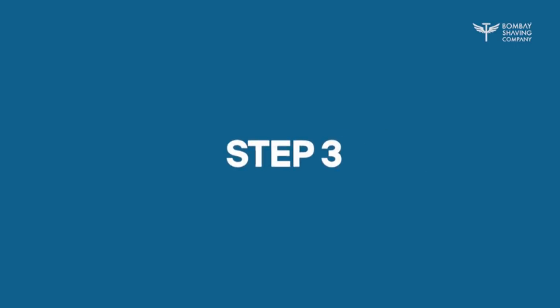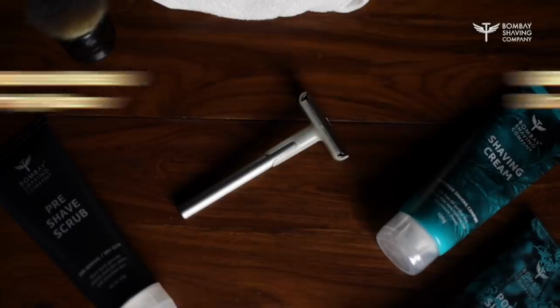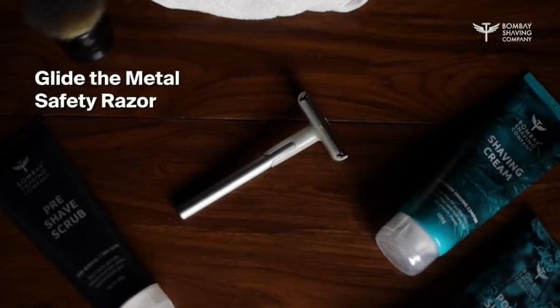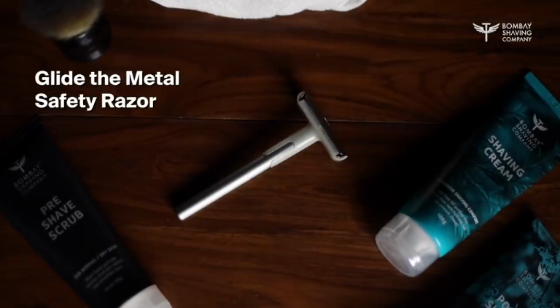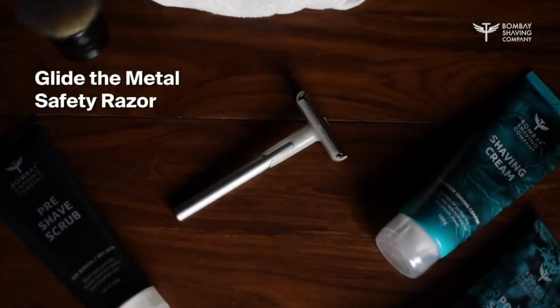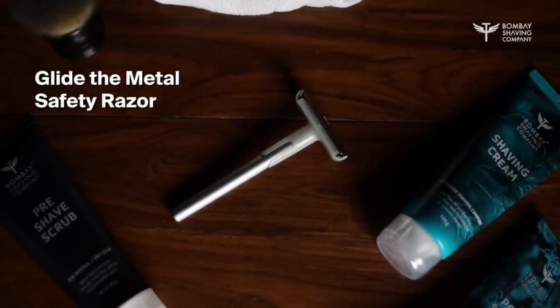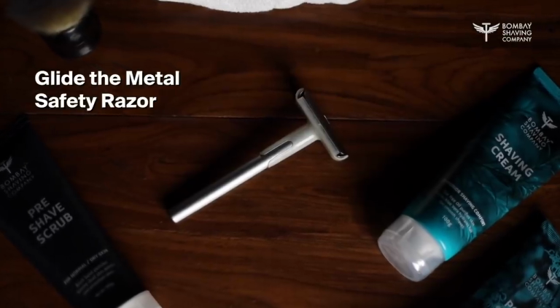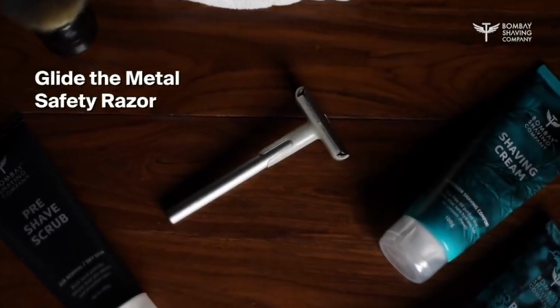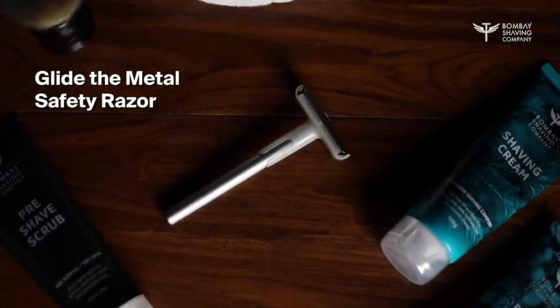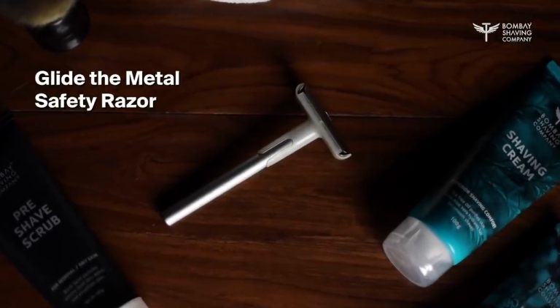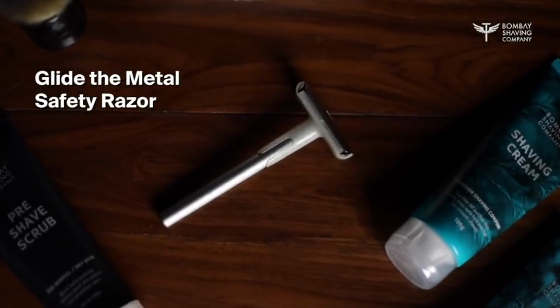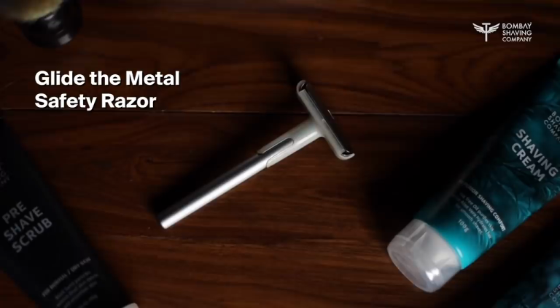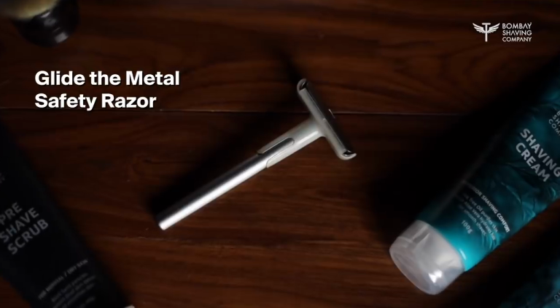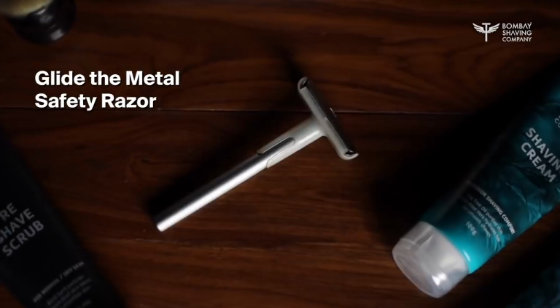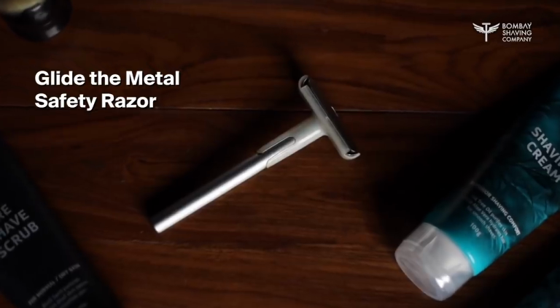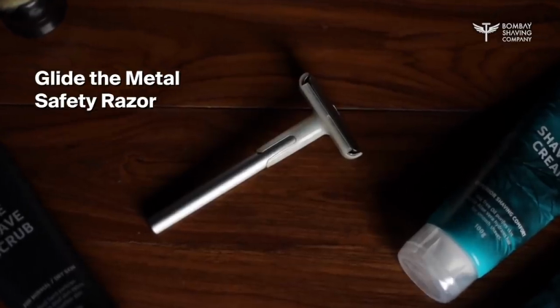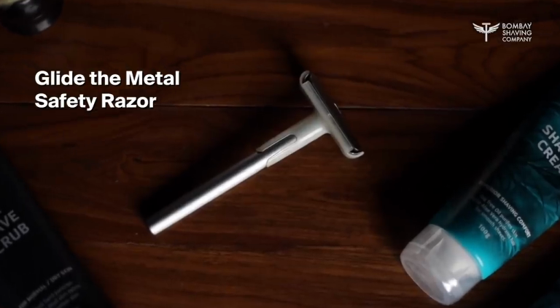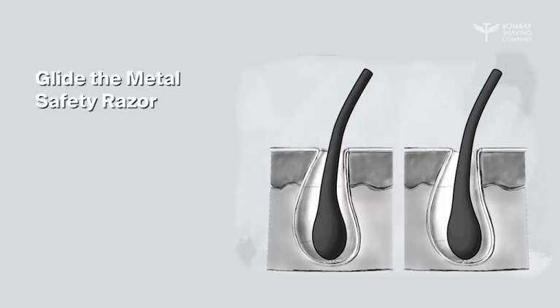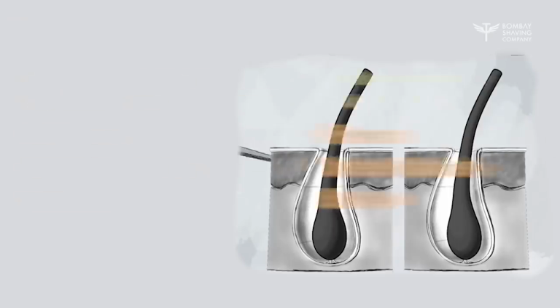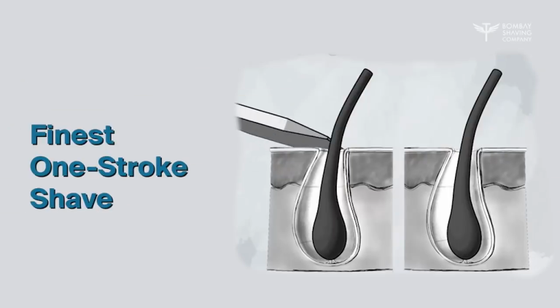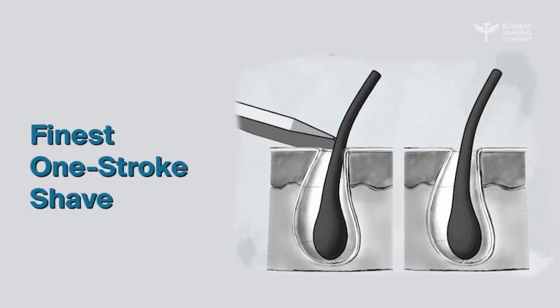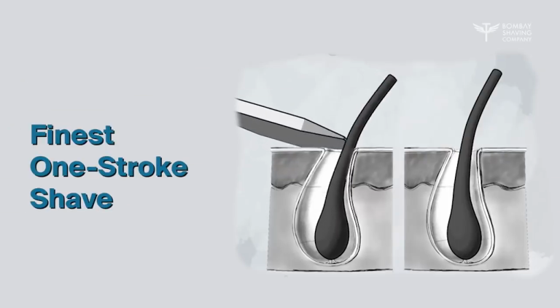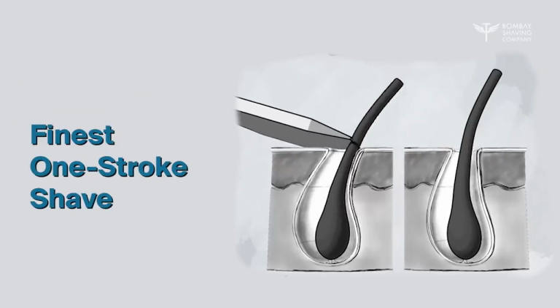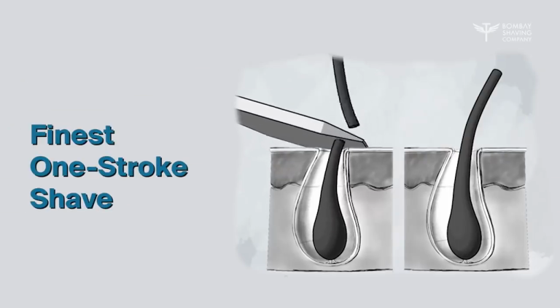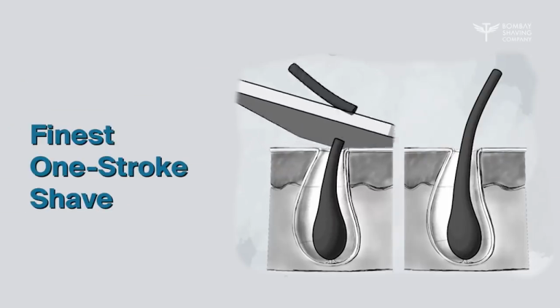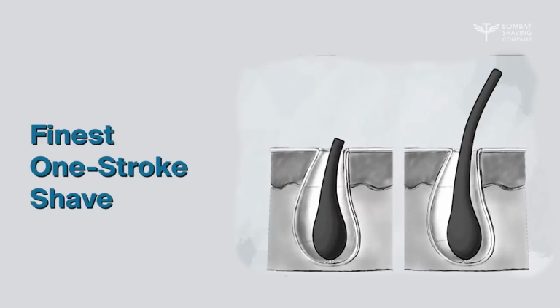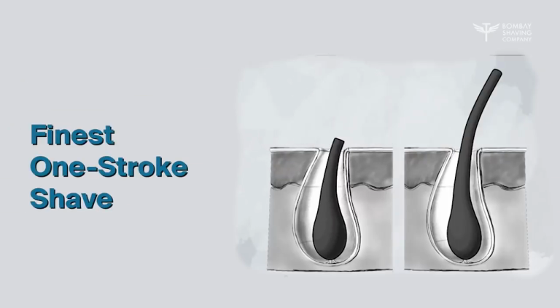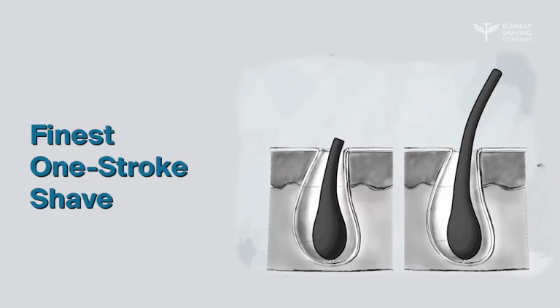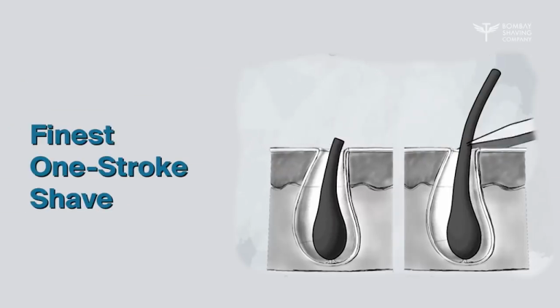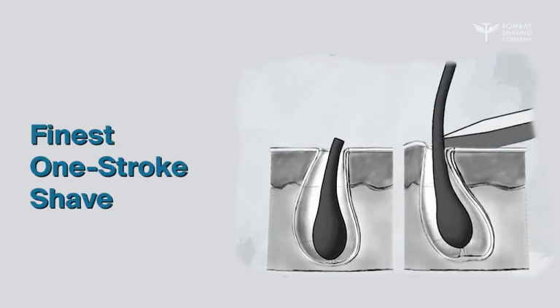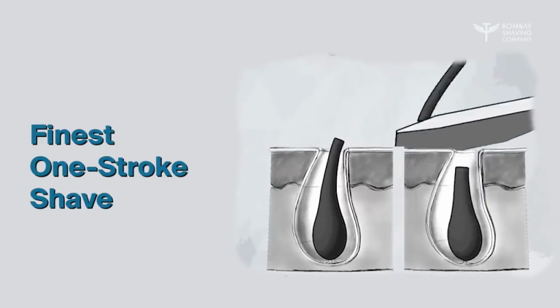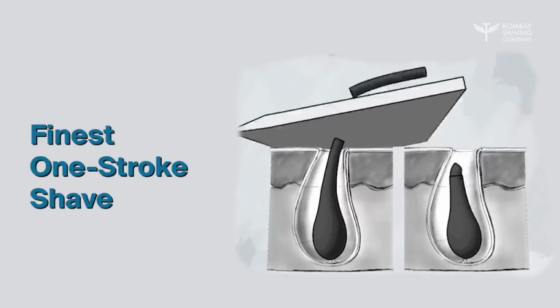Once you've worked up a lather, now it's time to take out the razor. Make sure you have a fresh blade and begin shaving, using short strokes.